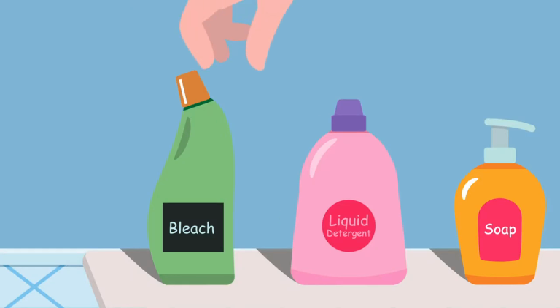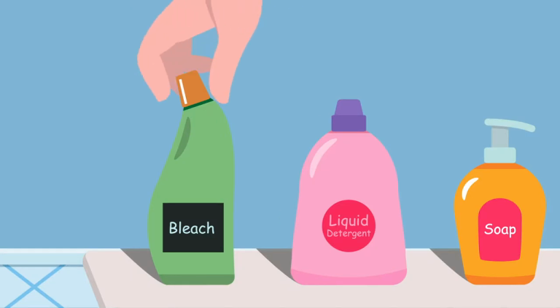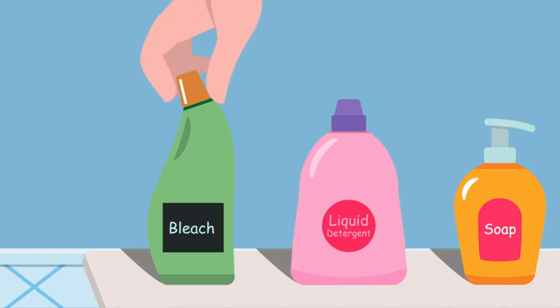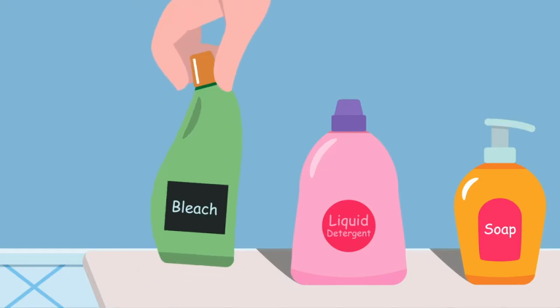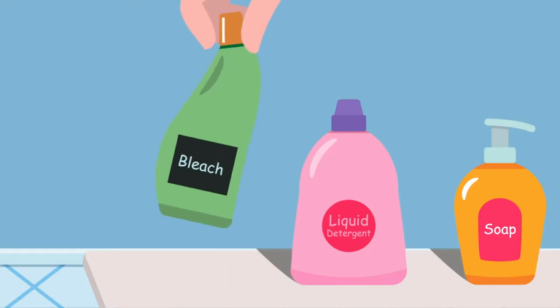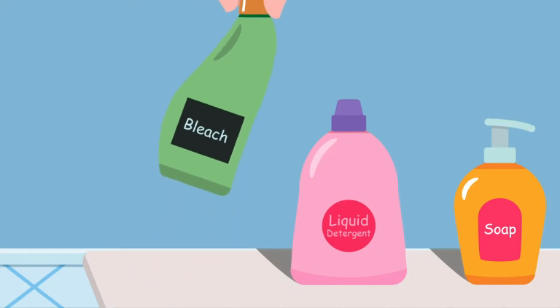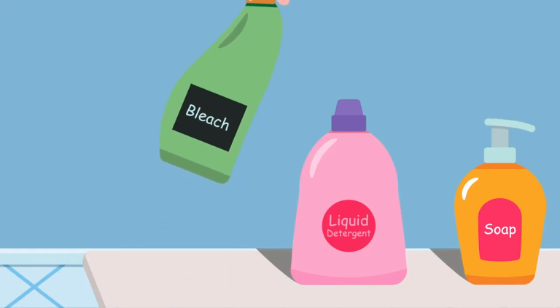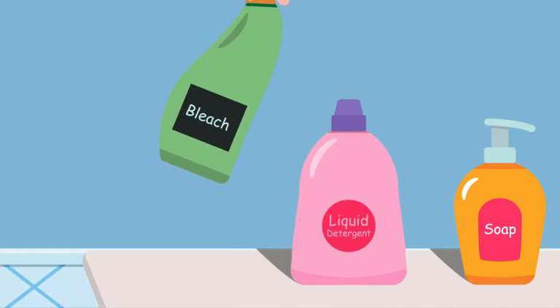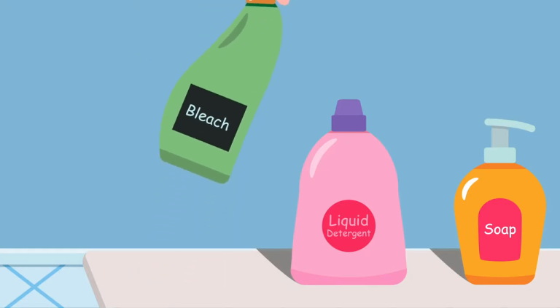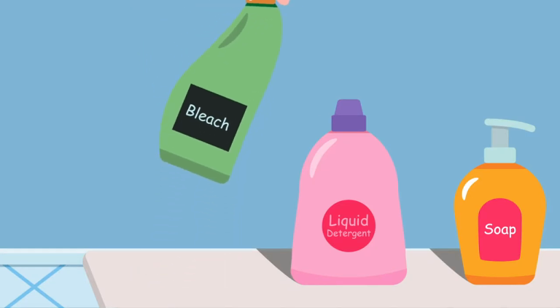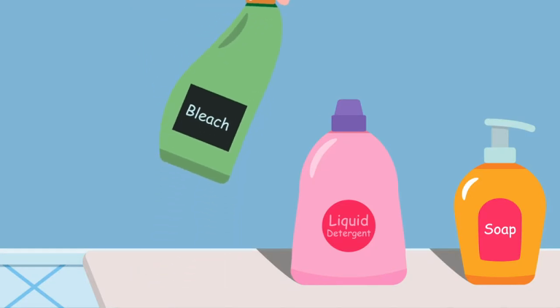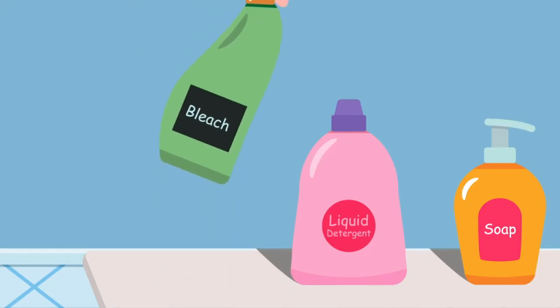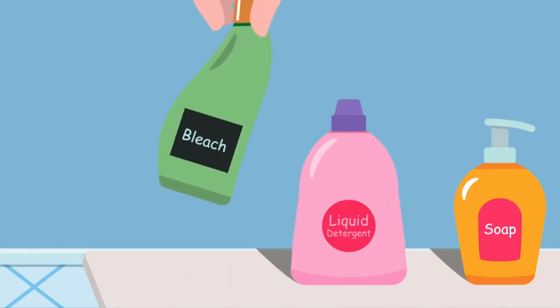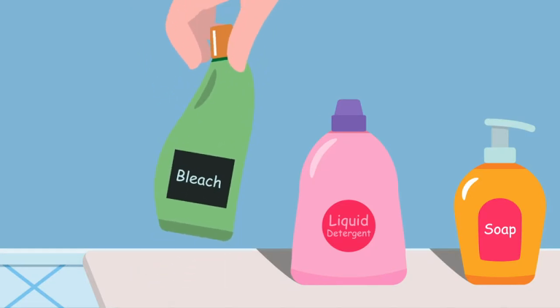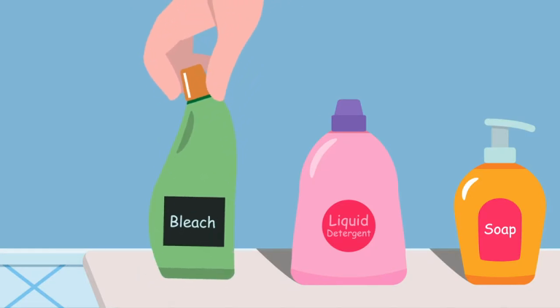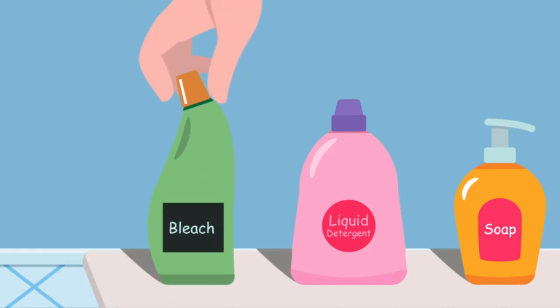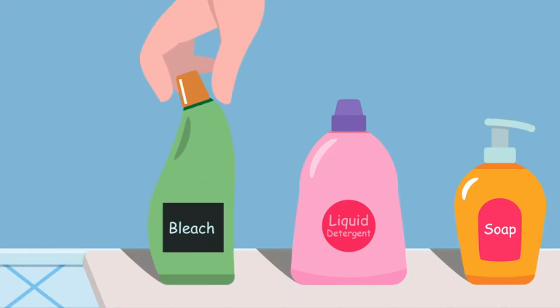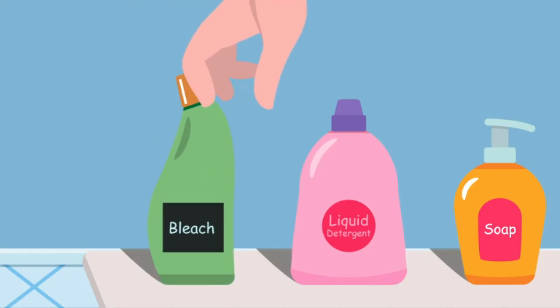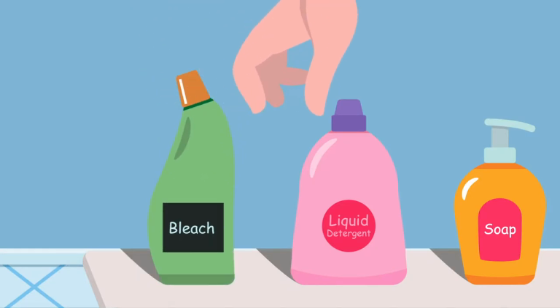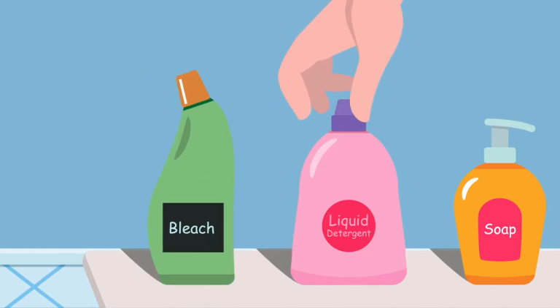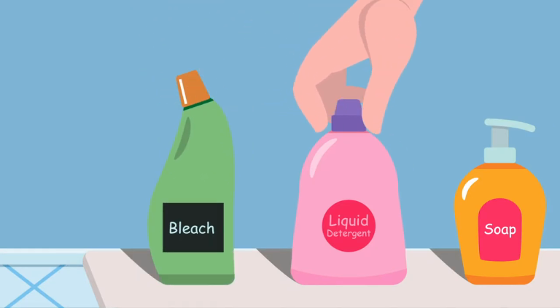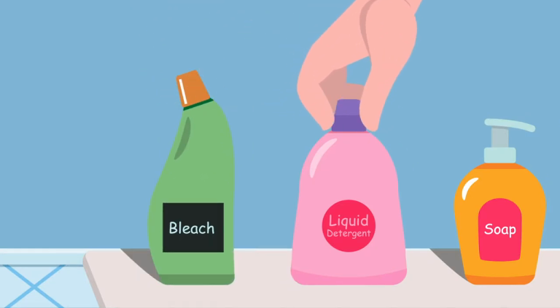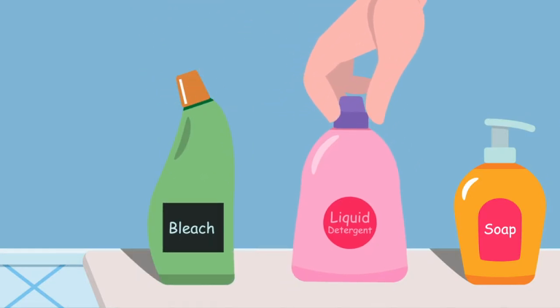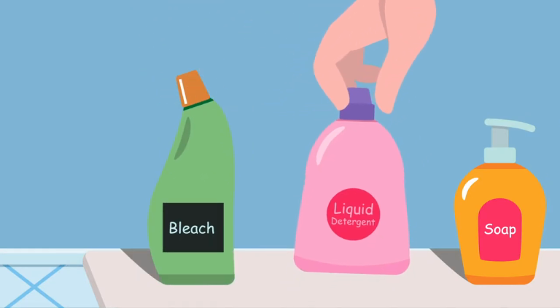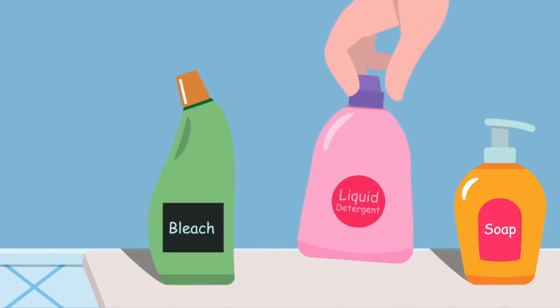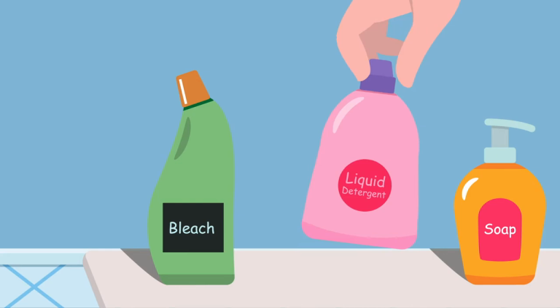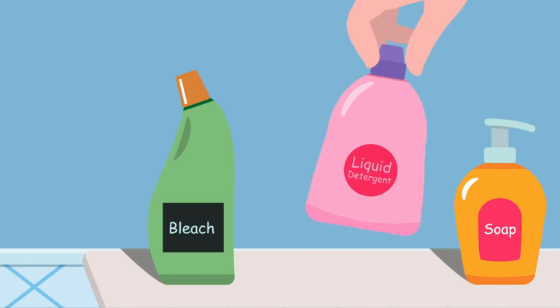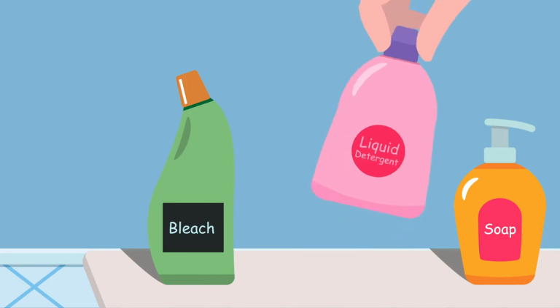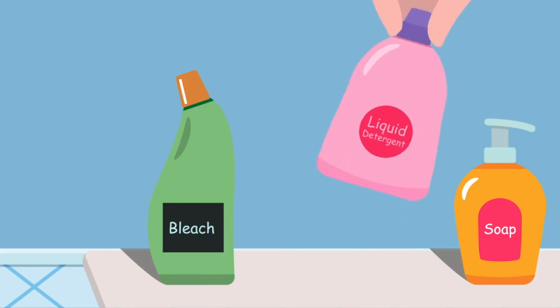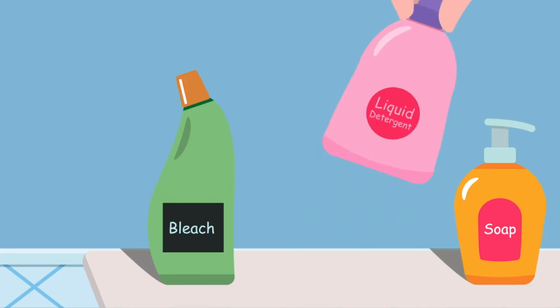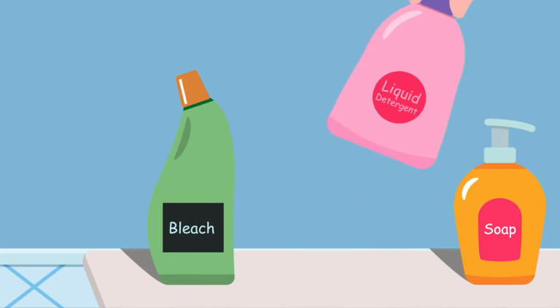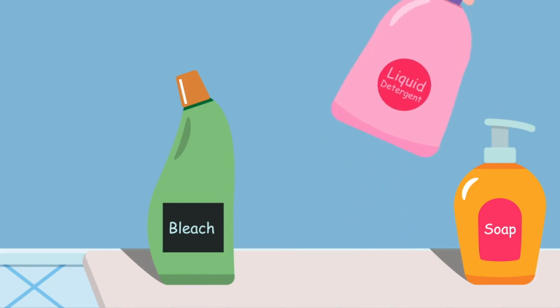No! The soft fabric deserves our care. Use liquid detergent over anything else.